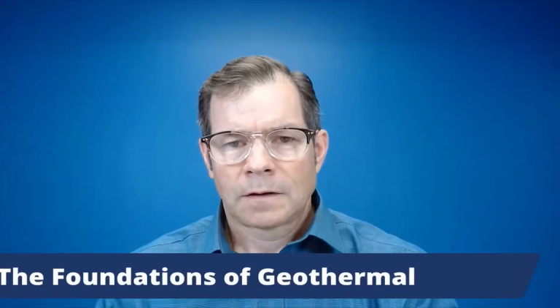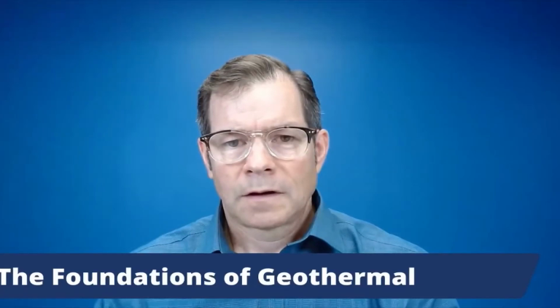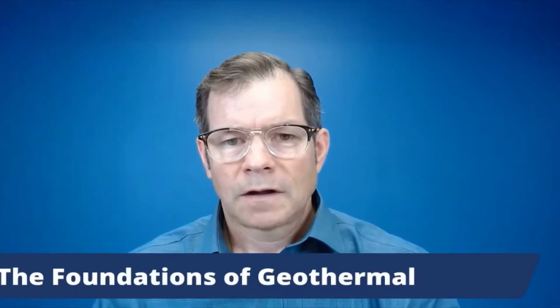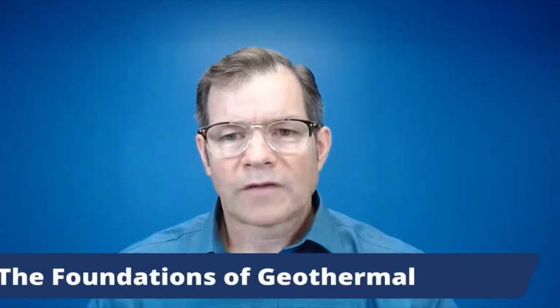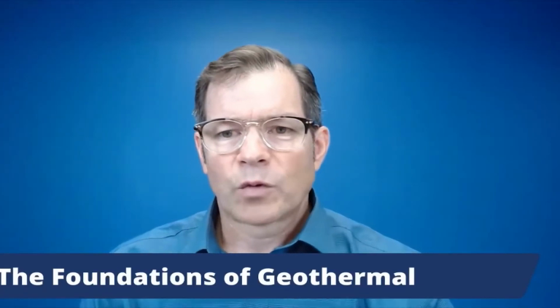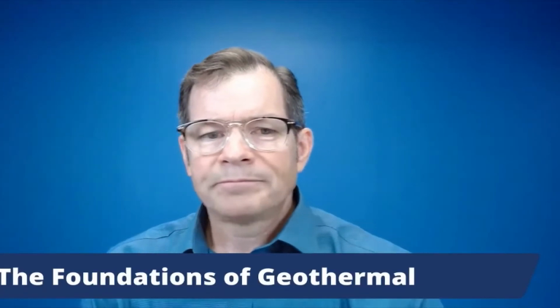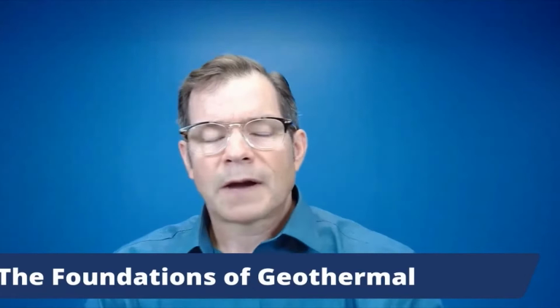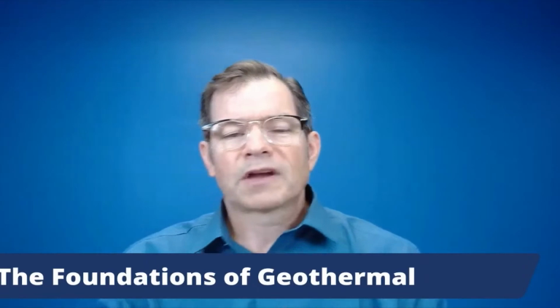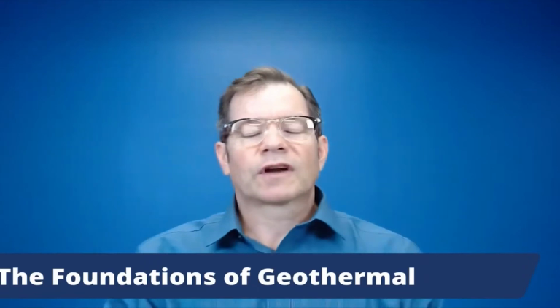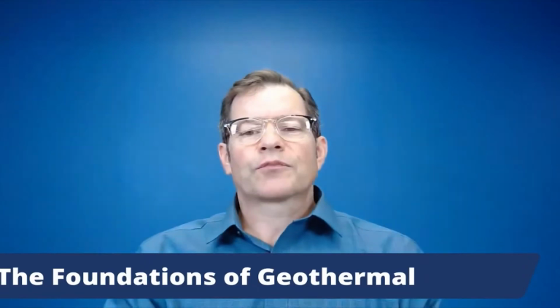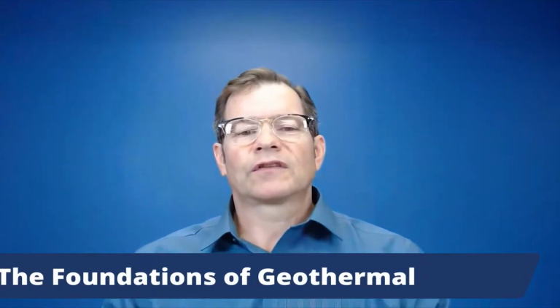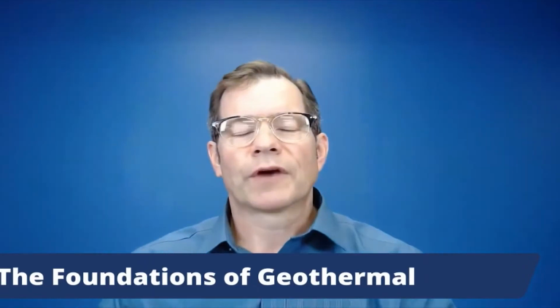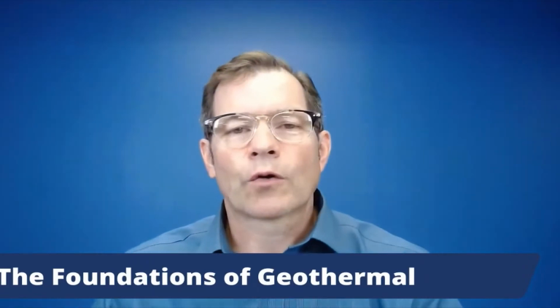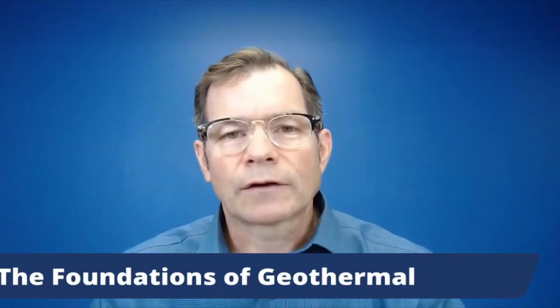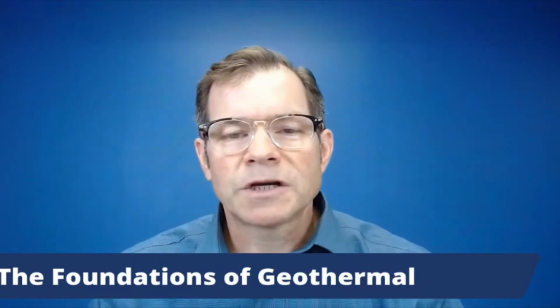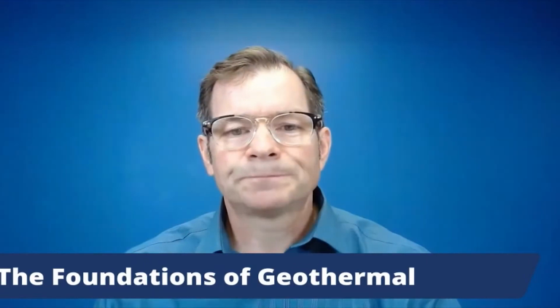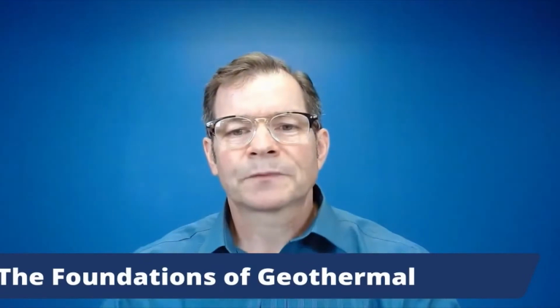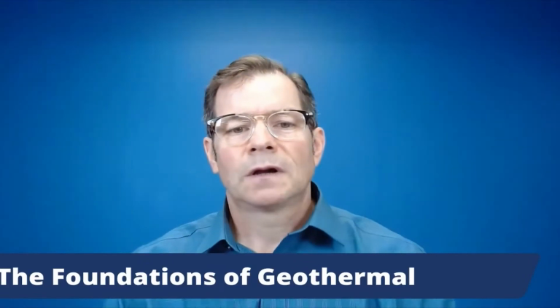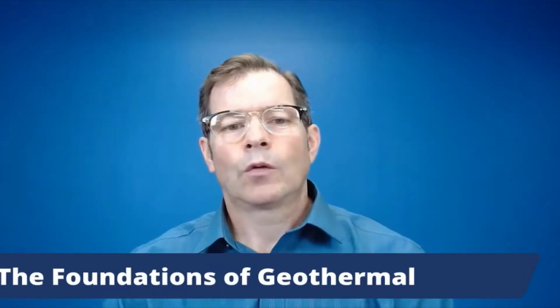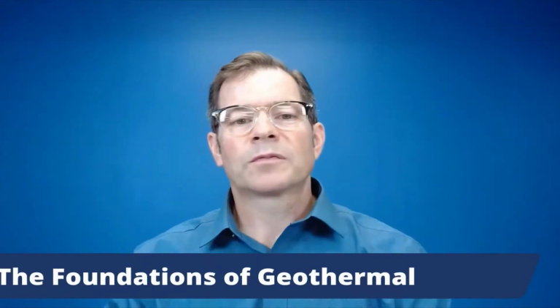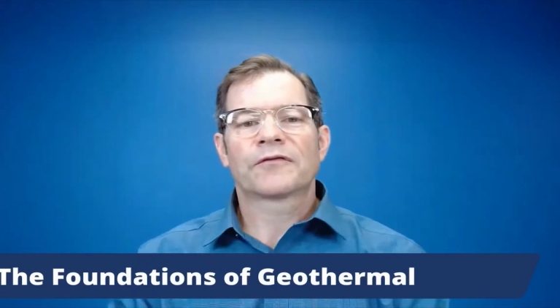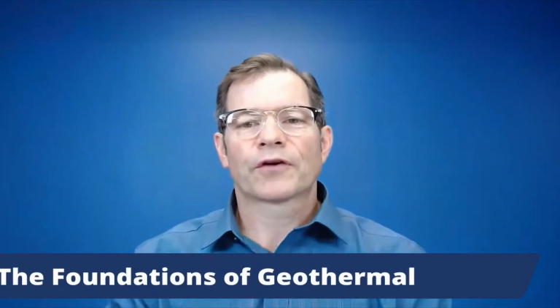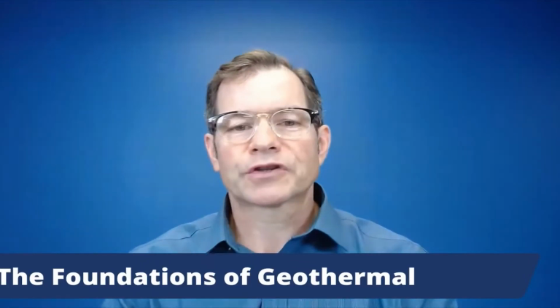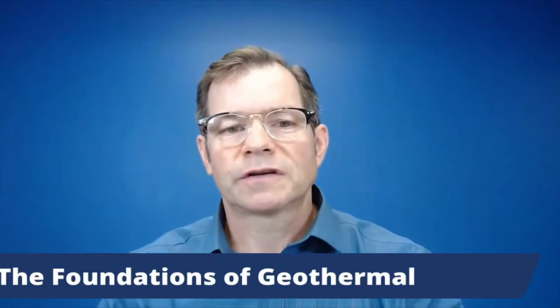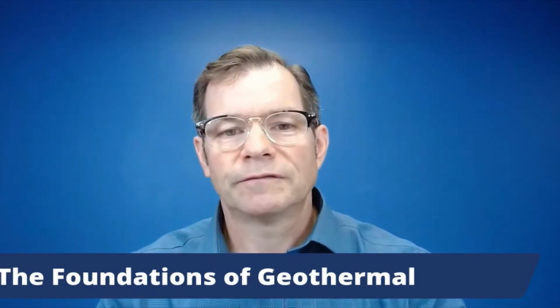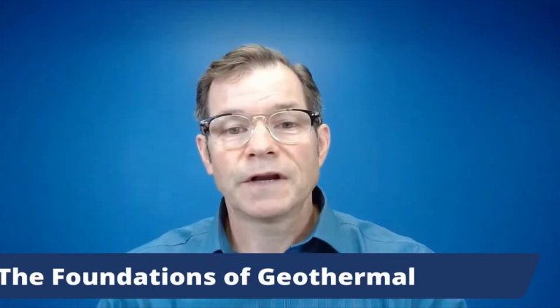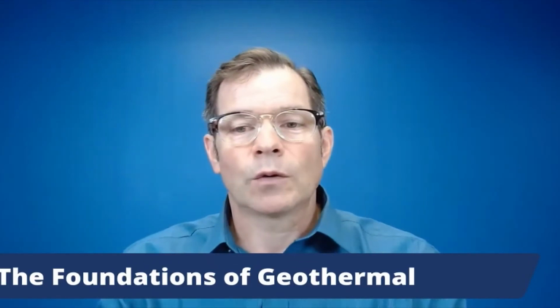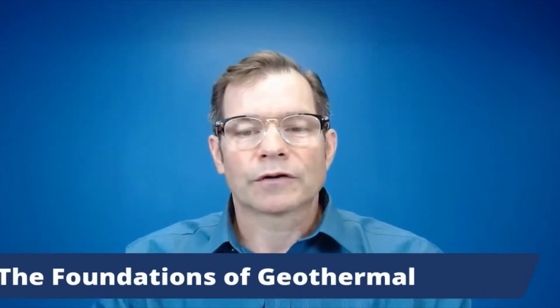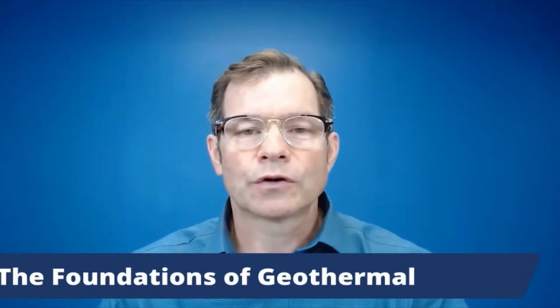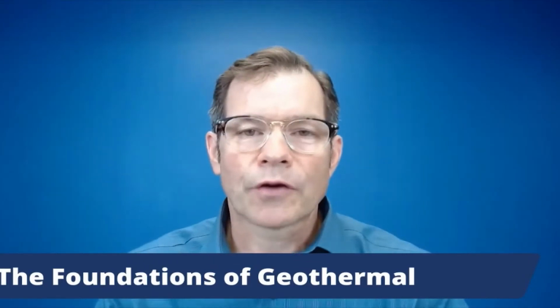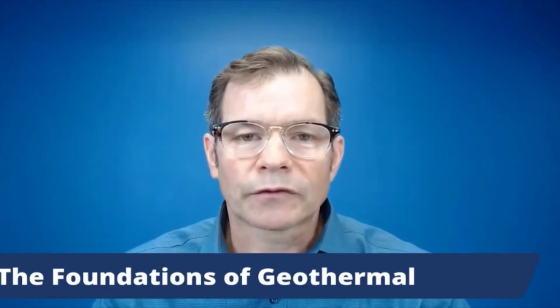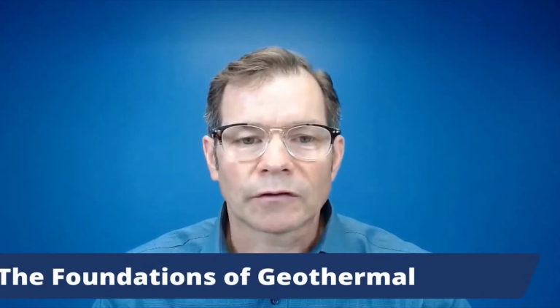Hello, everyone. I'm Mike Richter, President of BrightCore Energy. Welcome to the first video in our geothermal series.